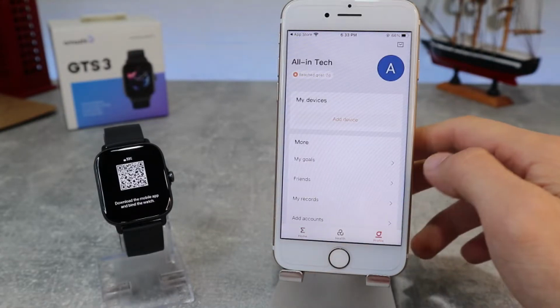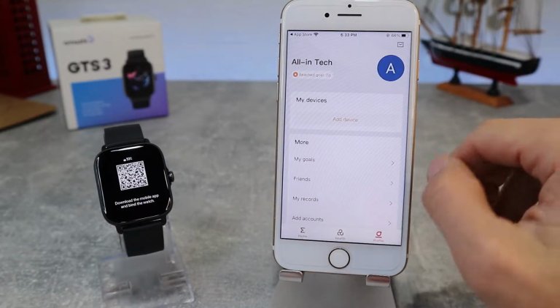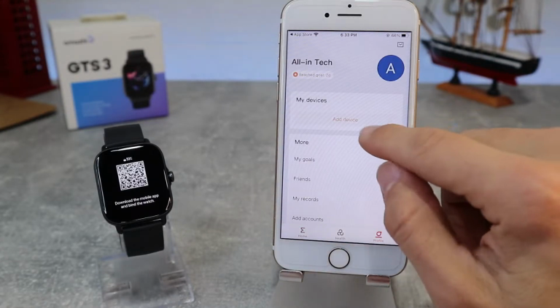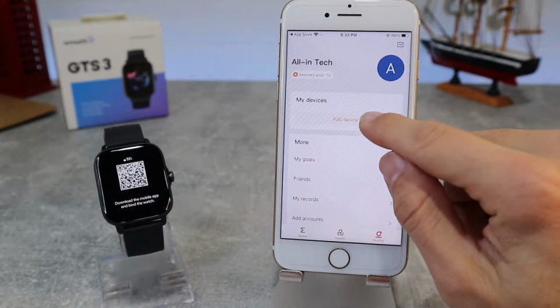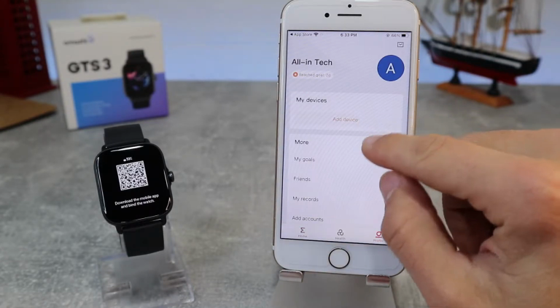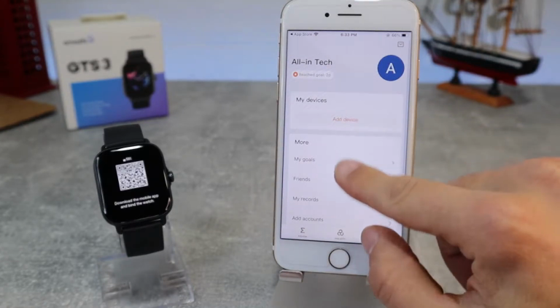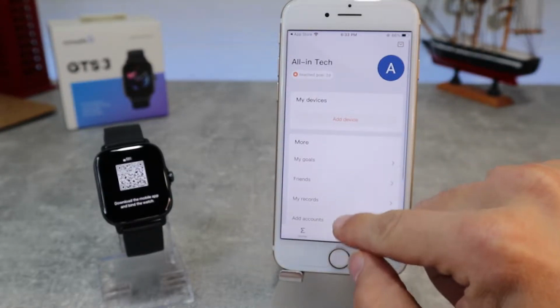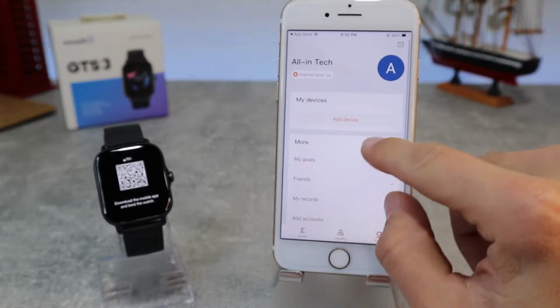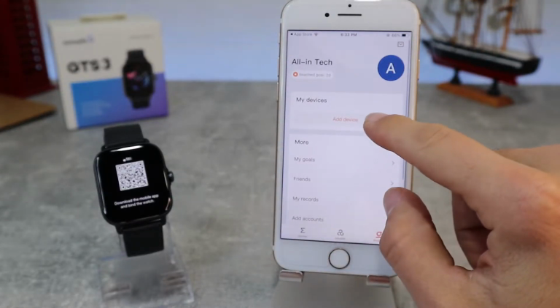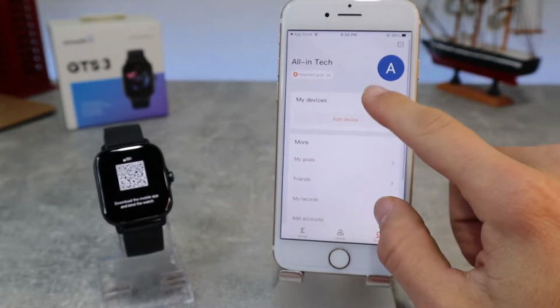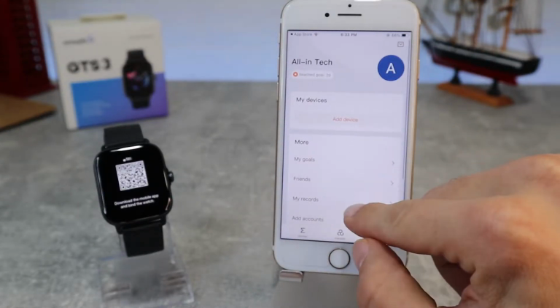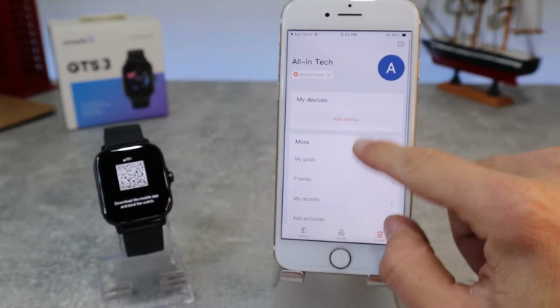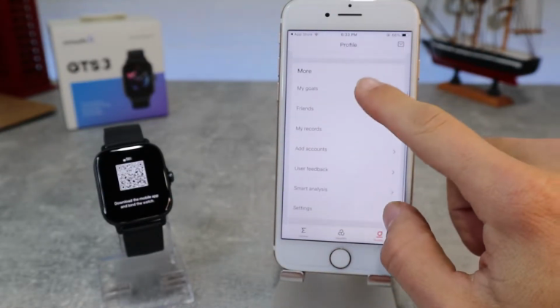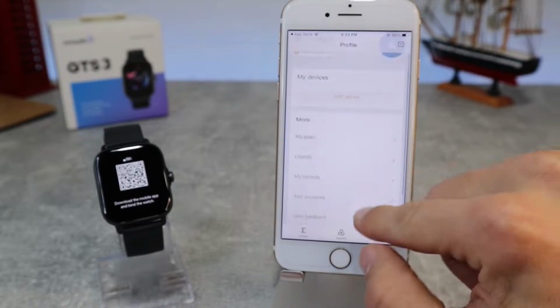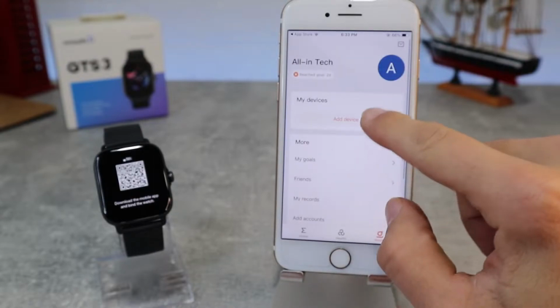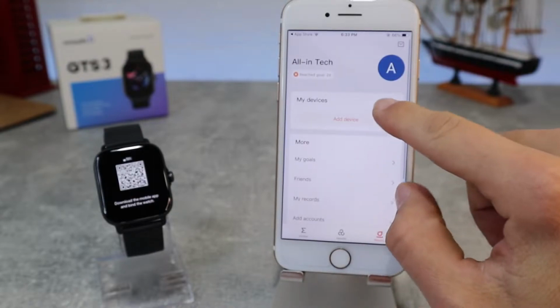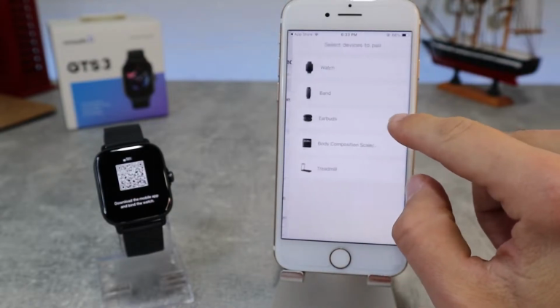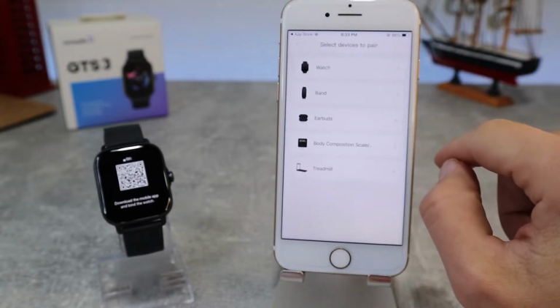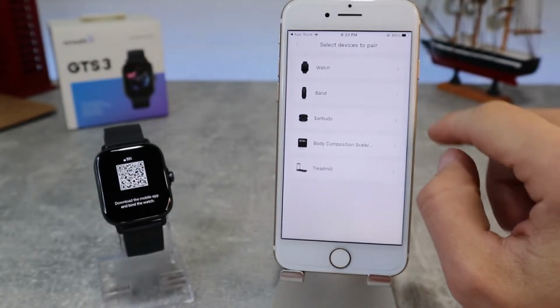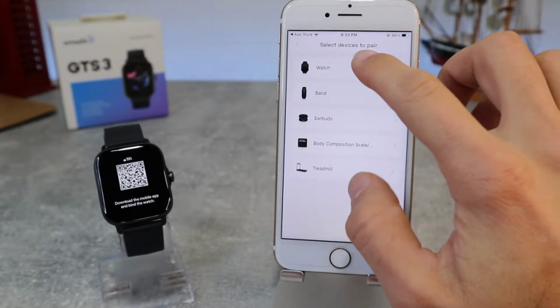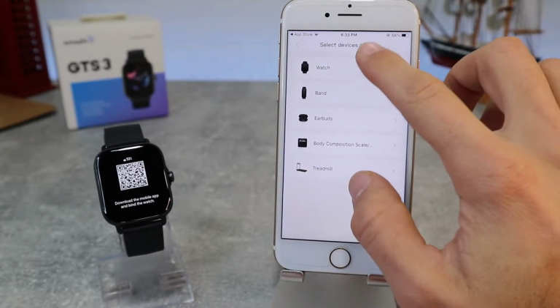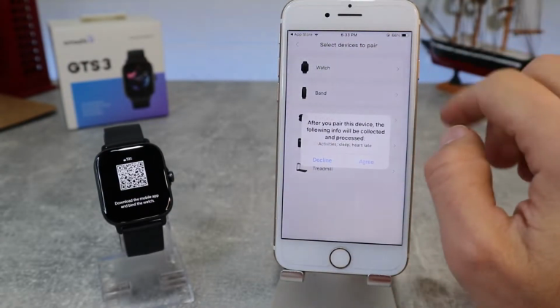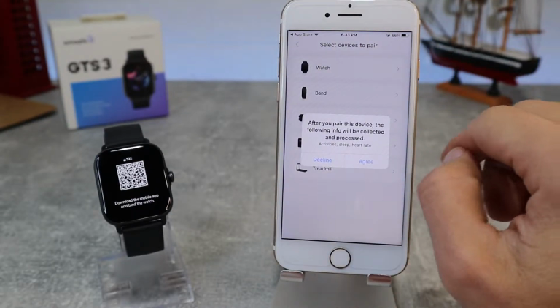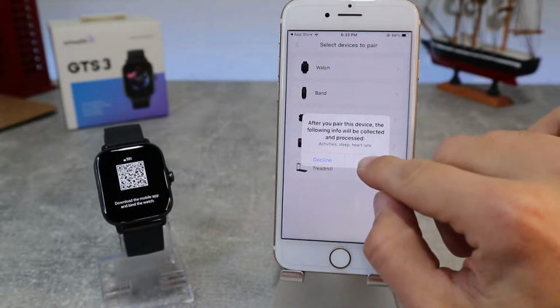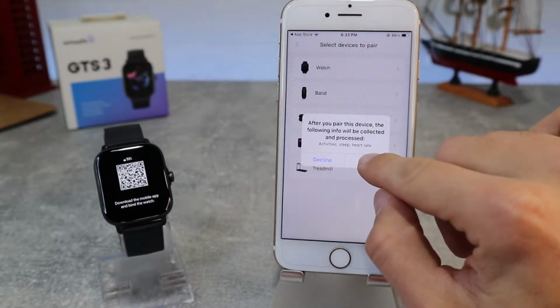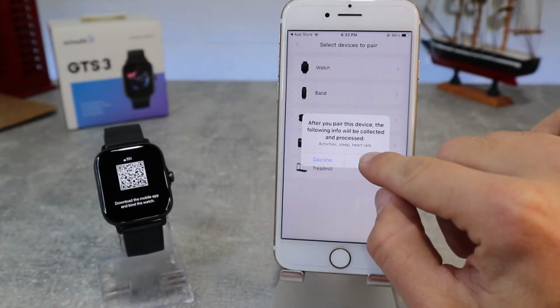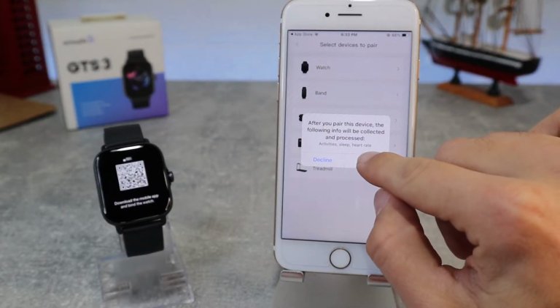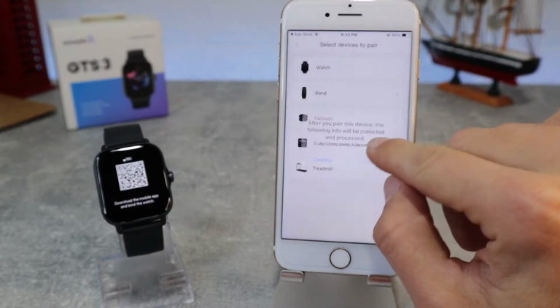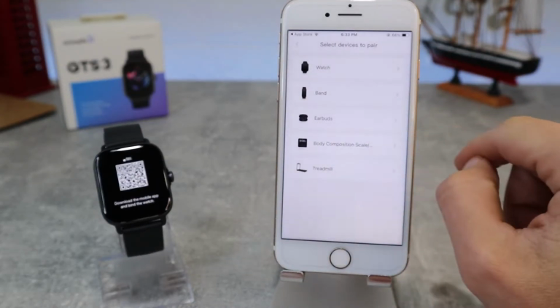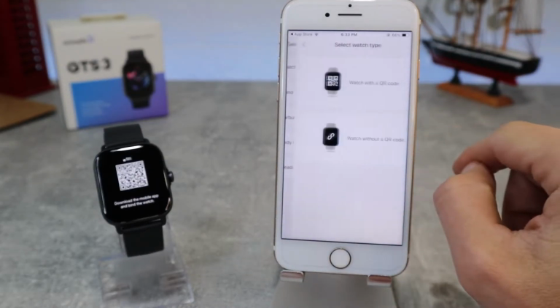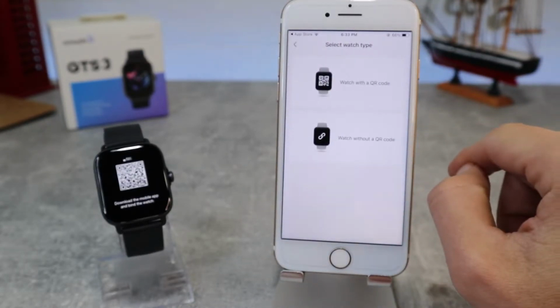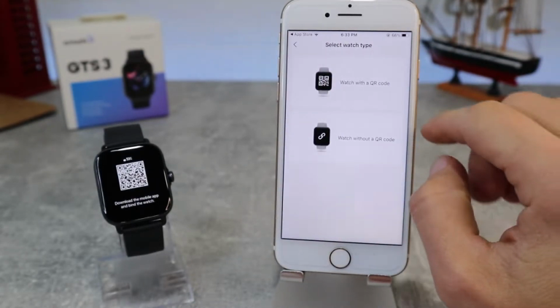We will go to Profile. To connect a new watch, go to Add Device and choose which device you want to connect. We will go to Watch.